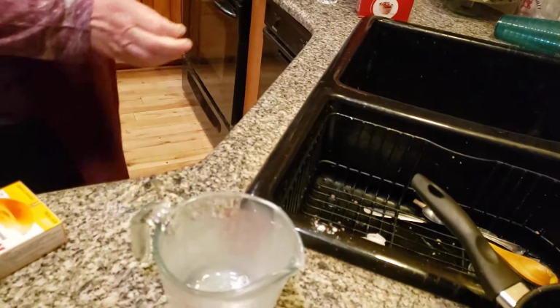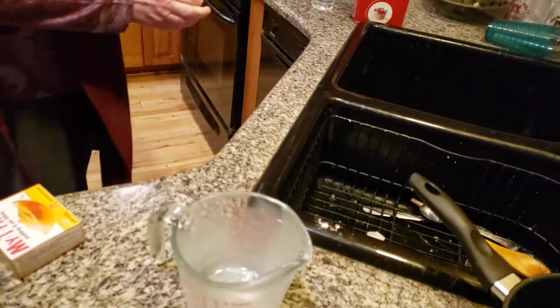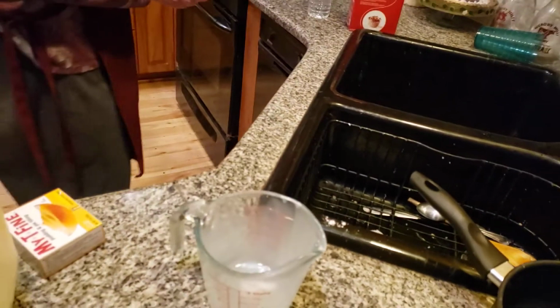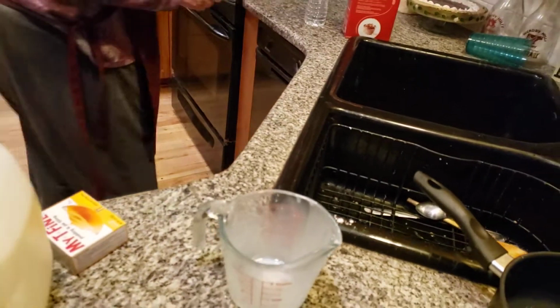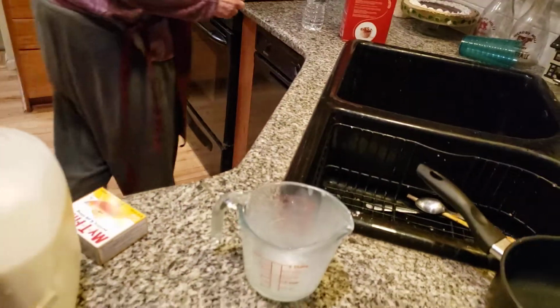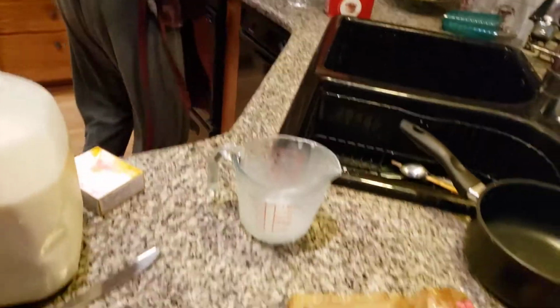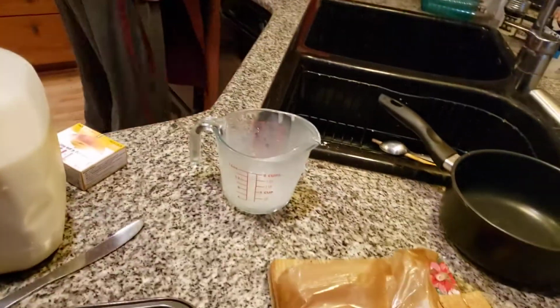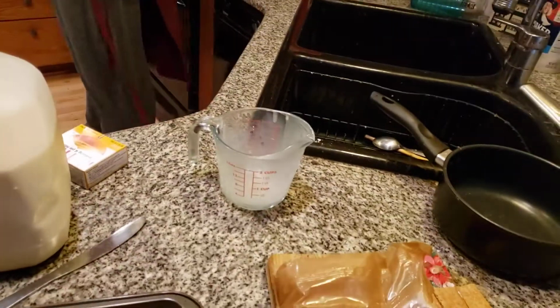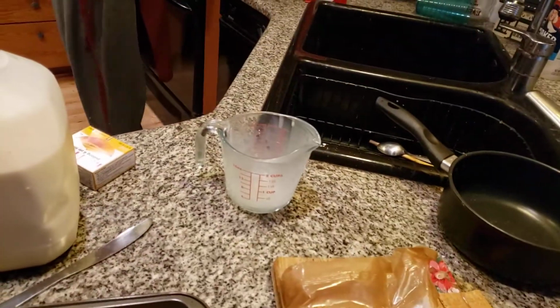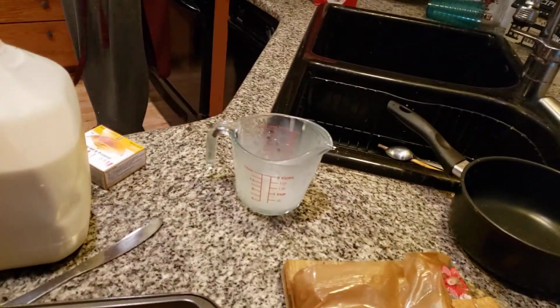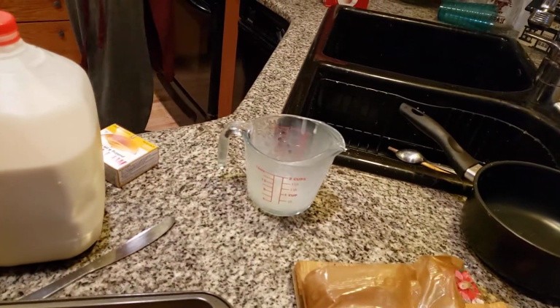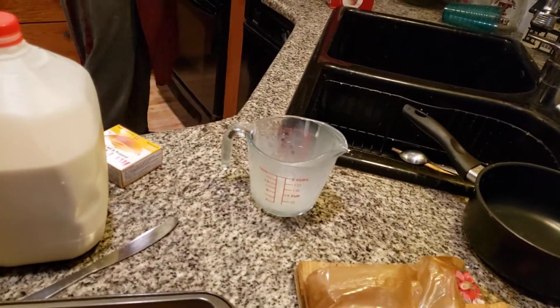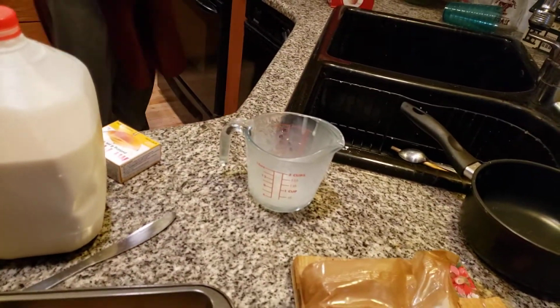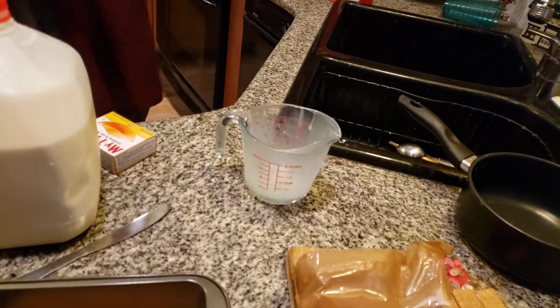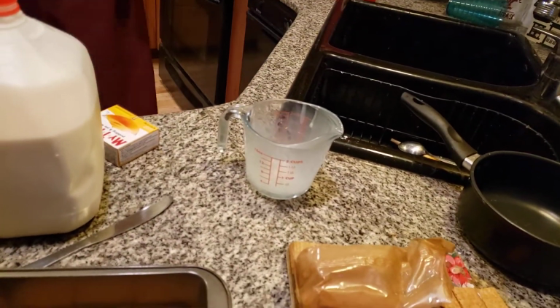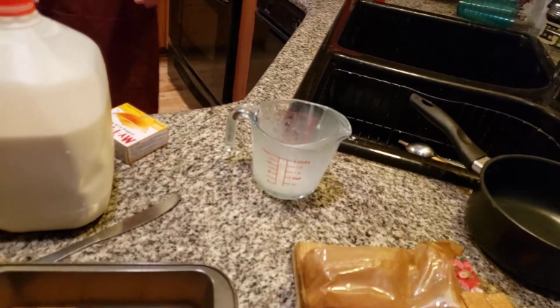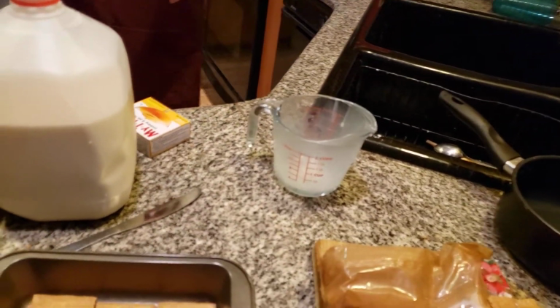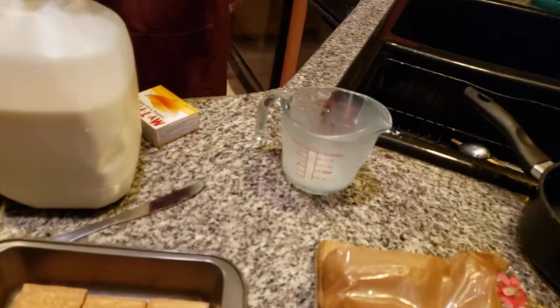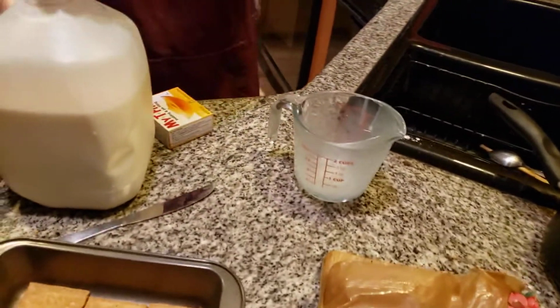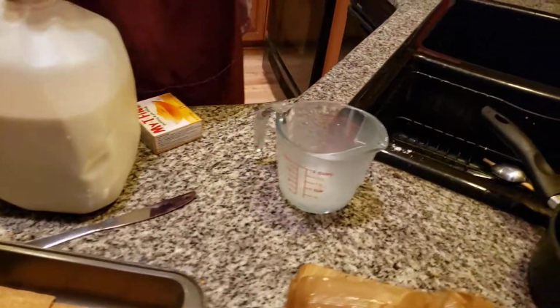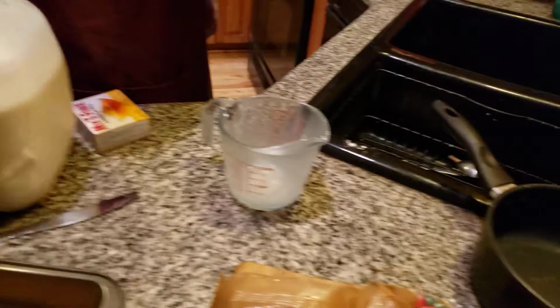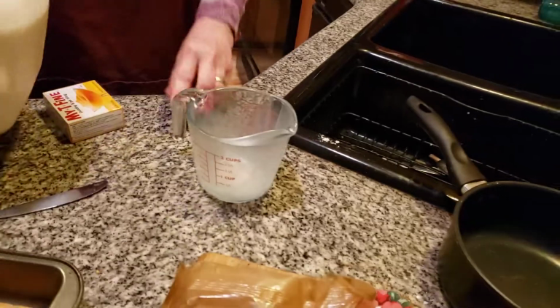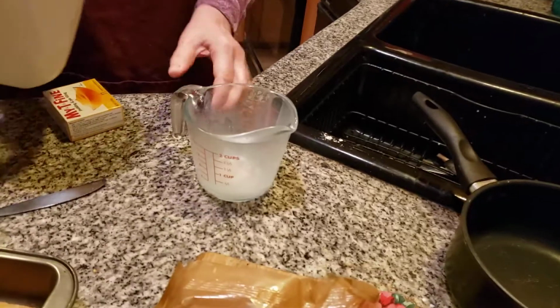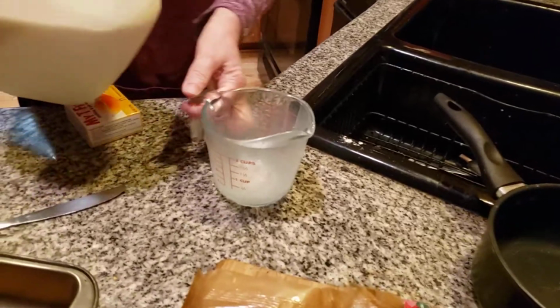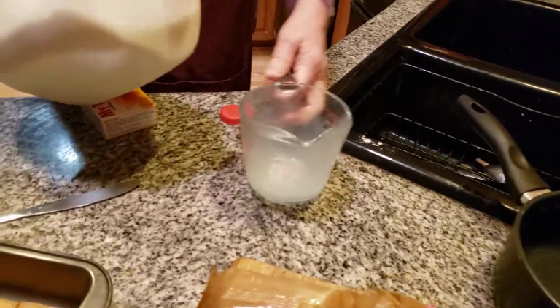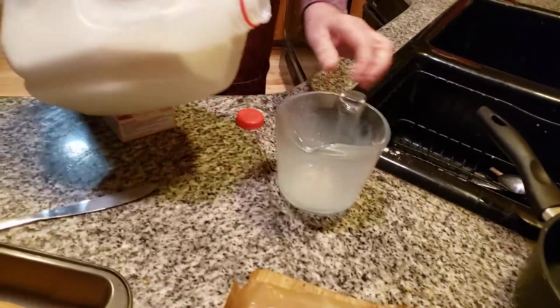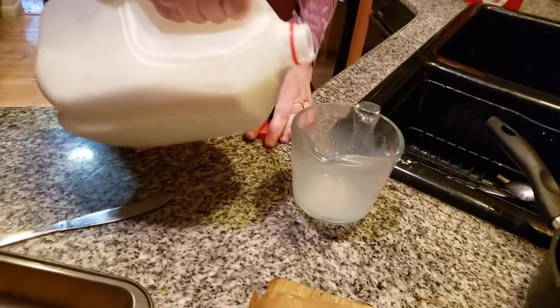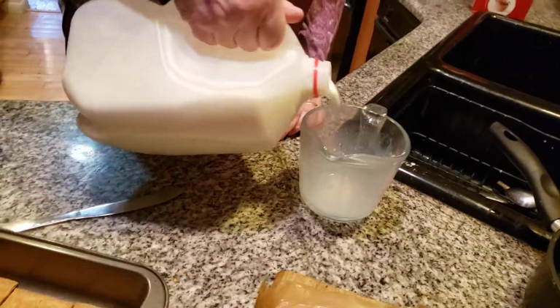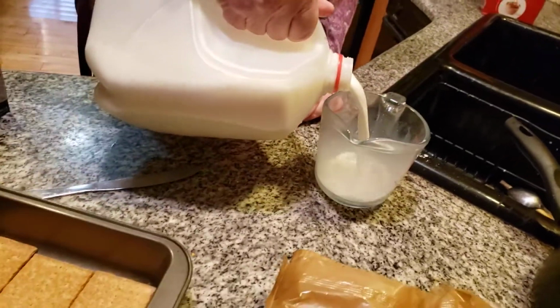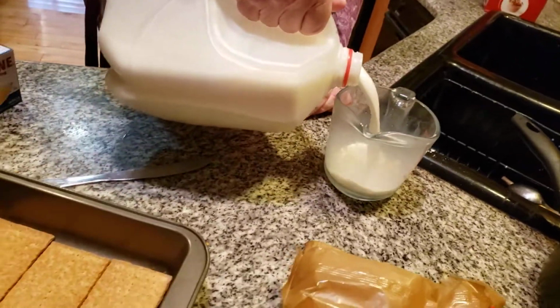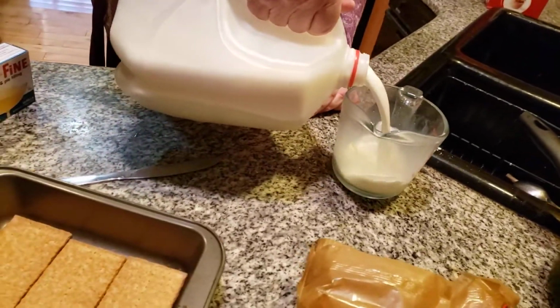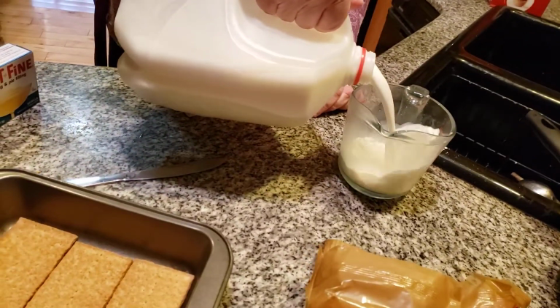Don't cook it on high. You cook it on medium to low because you don't want it to burn — if it burns it will not come out very good. It won't taste very good.